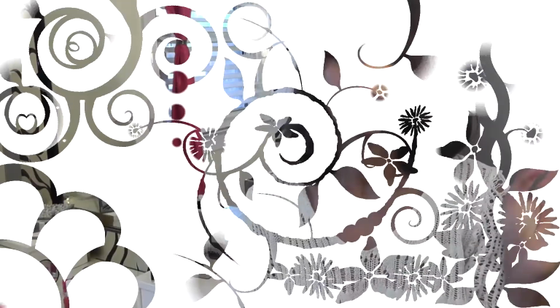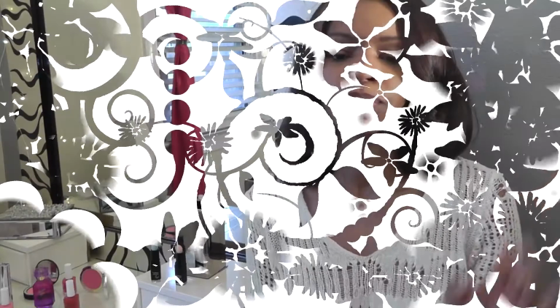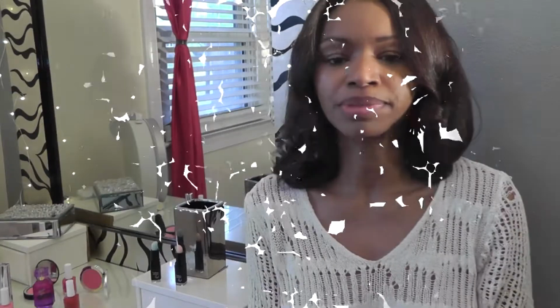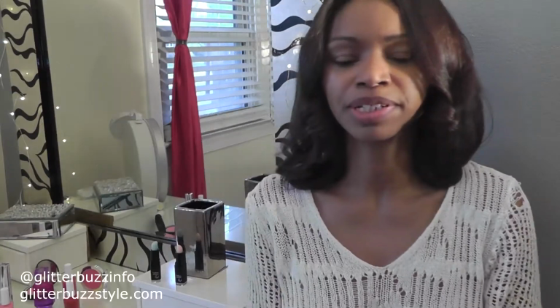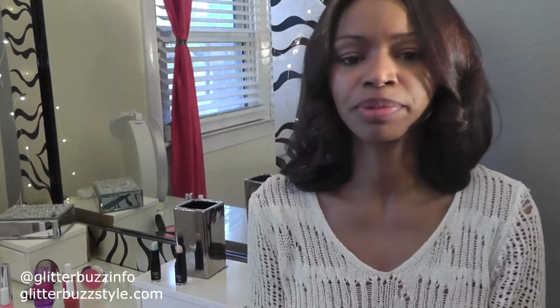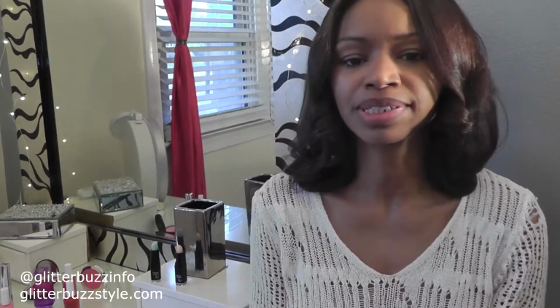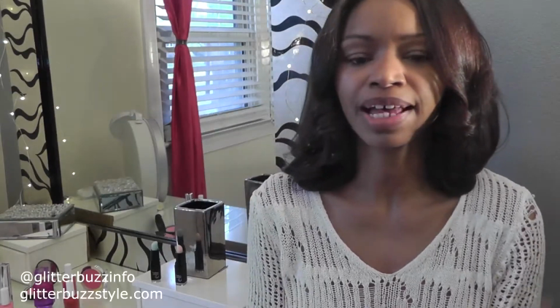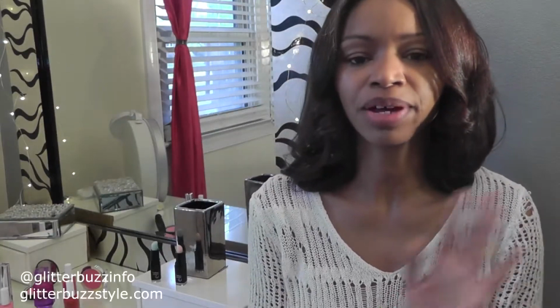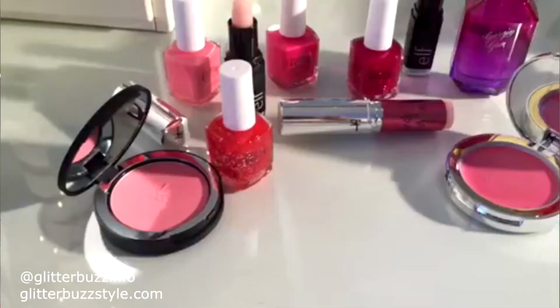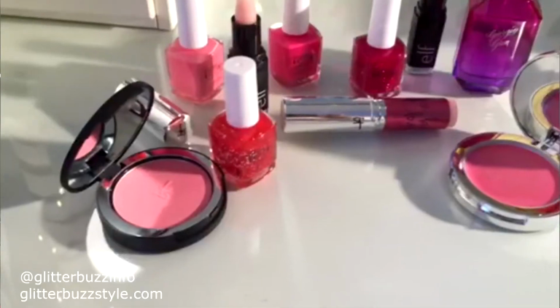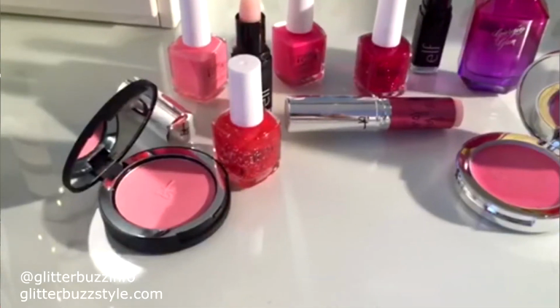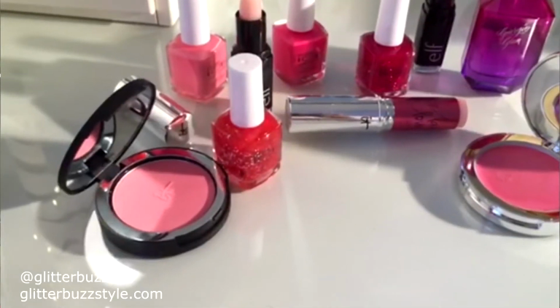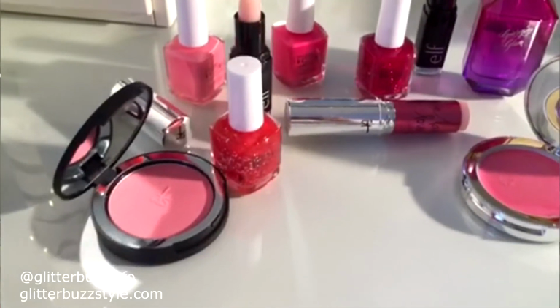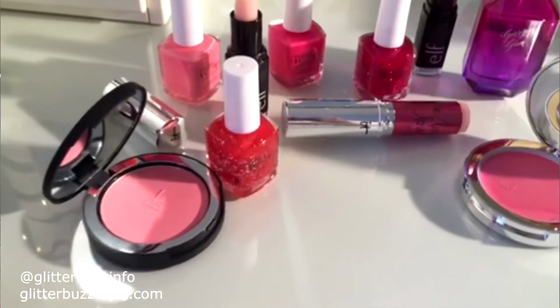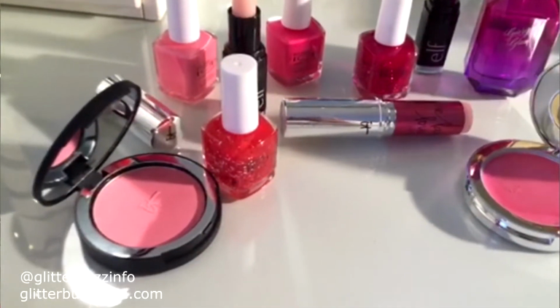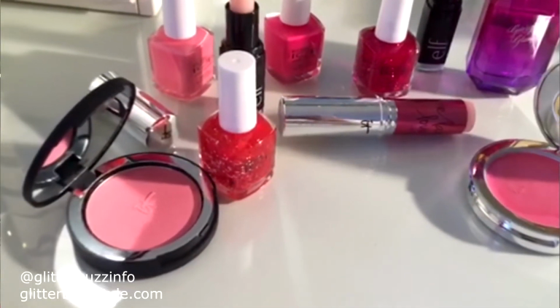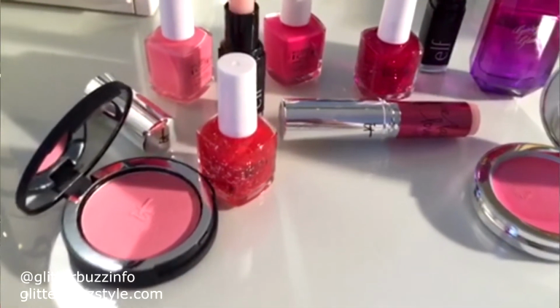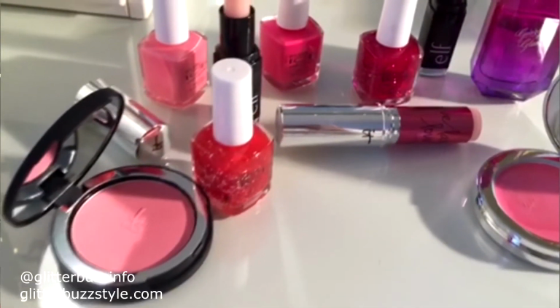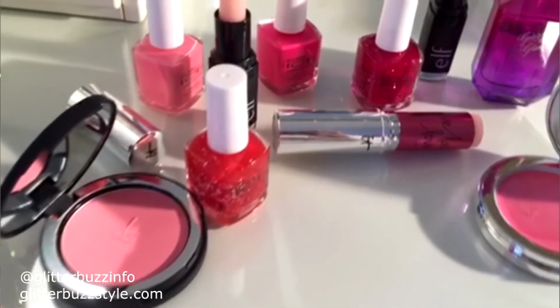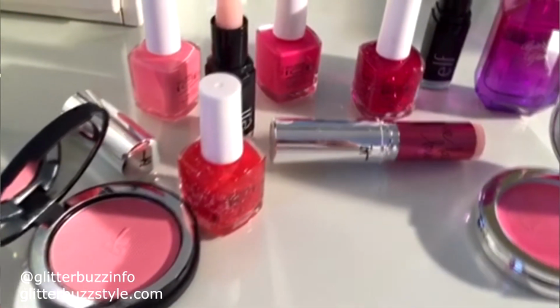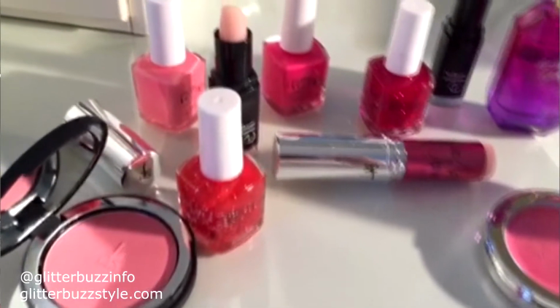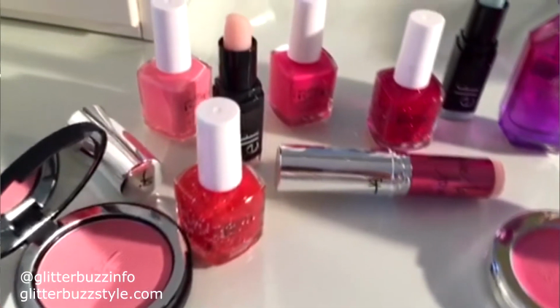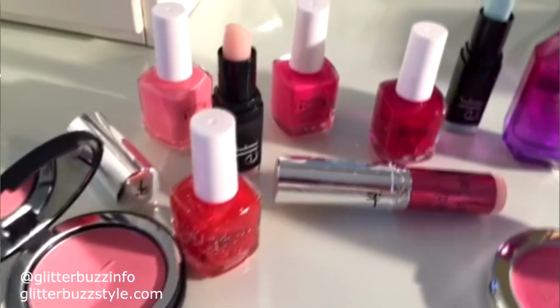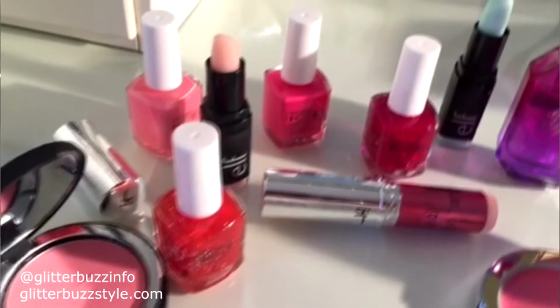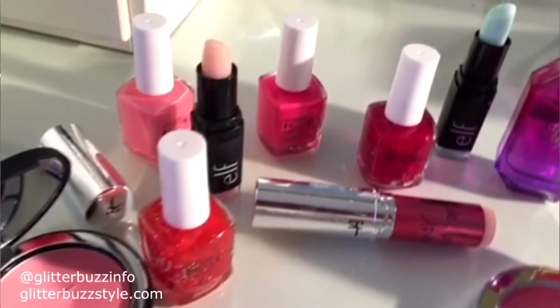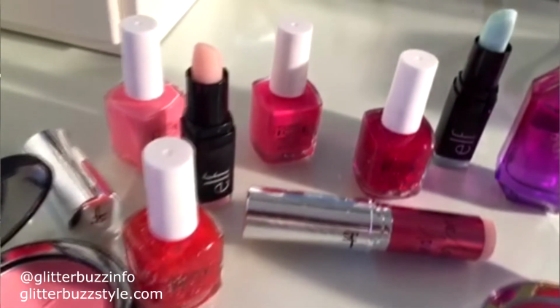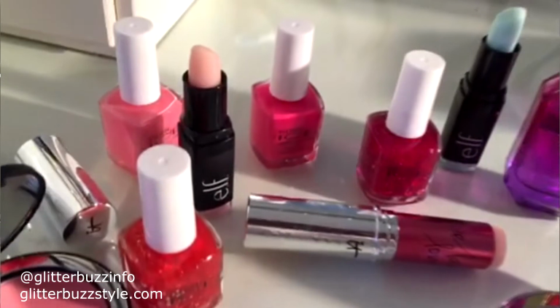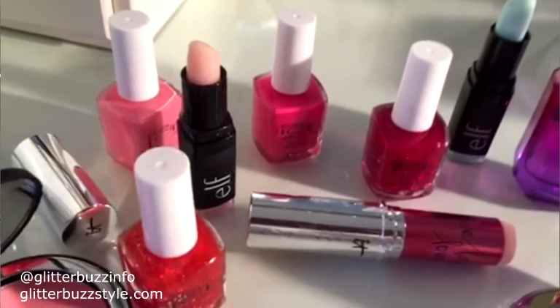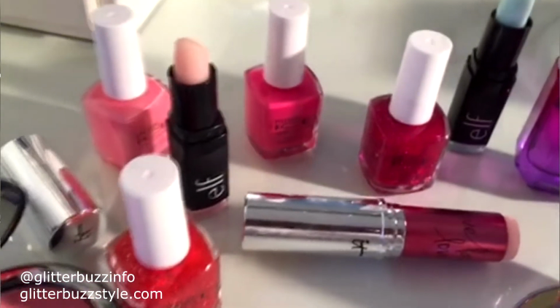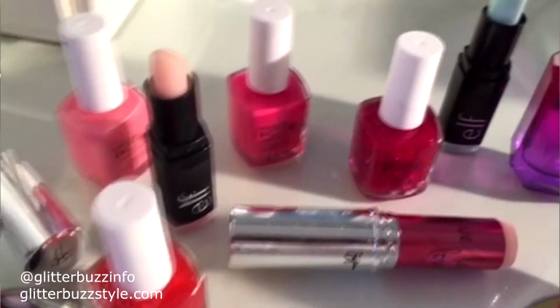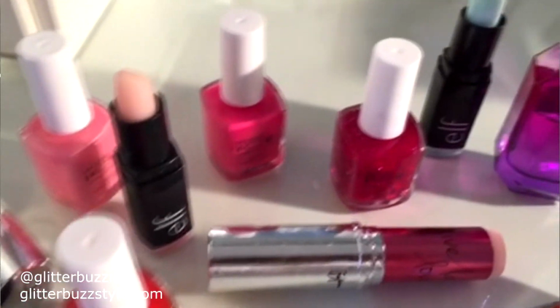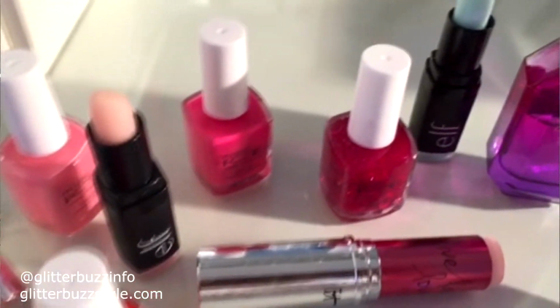Welcome to Glitter Buzz Style and this is some Valentine's Beauty Buzz for you ladies to really get pampered.